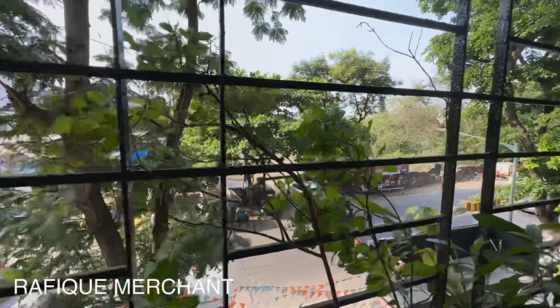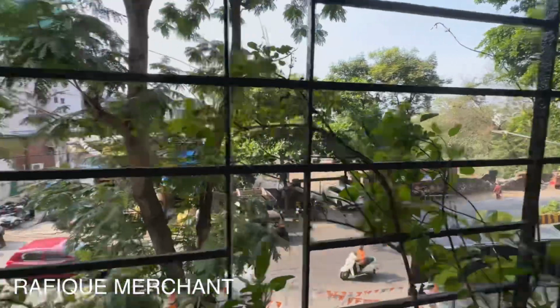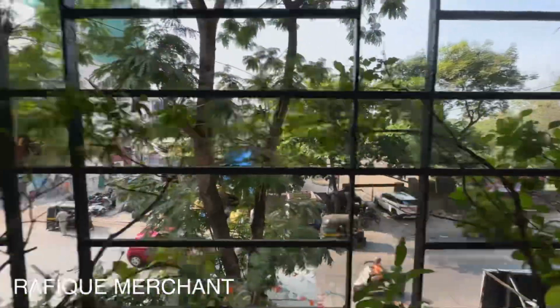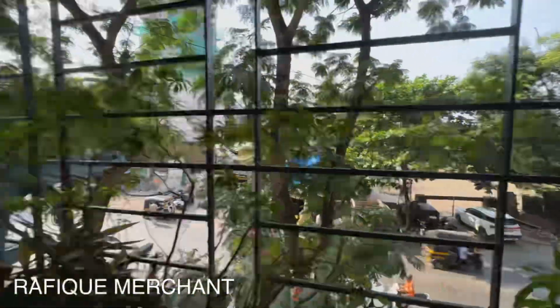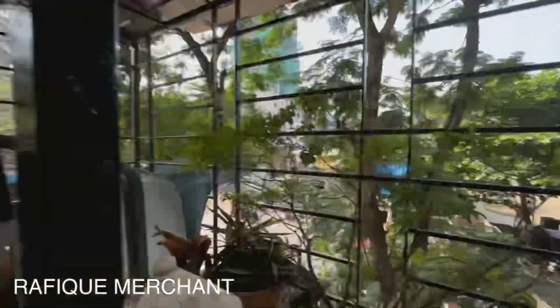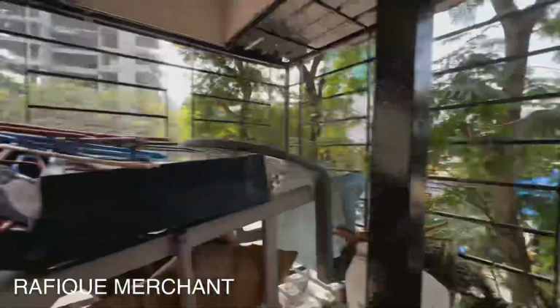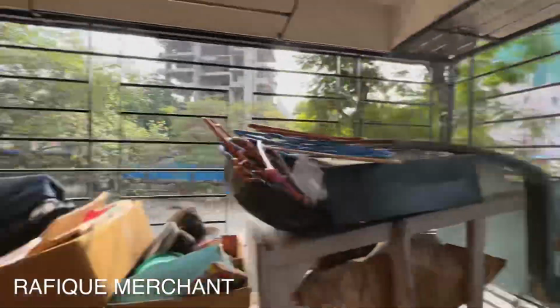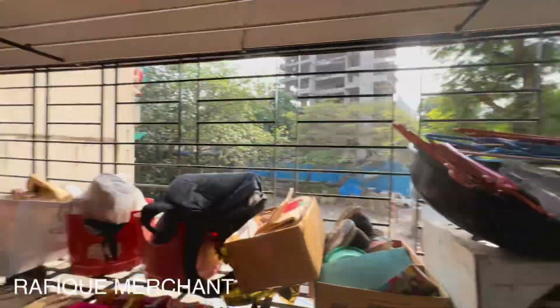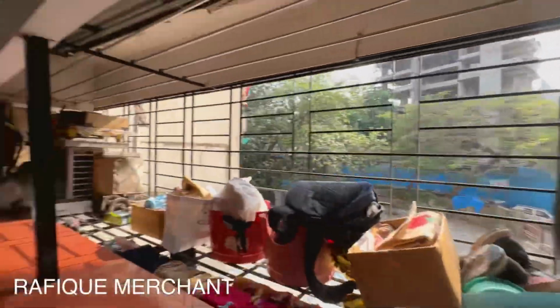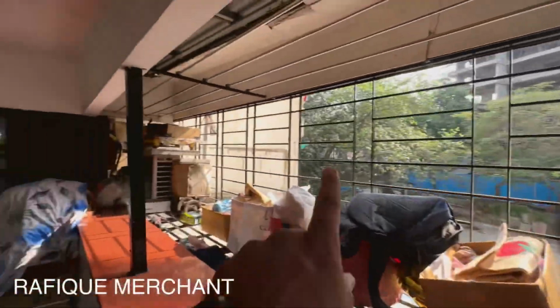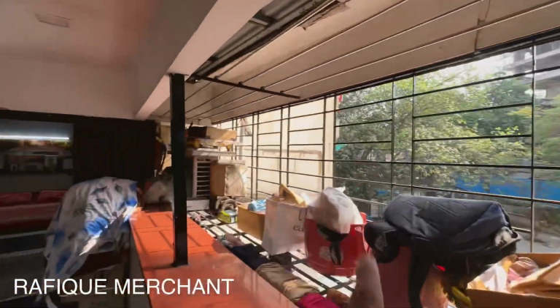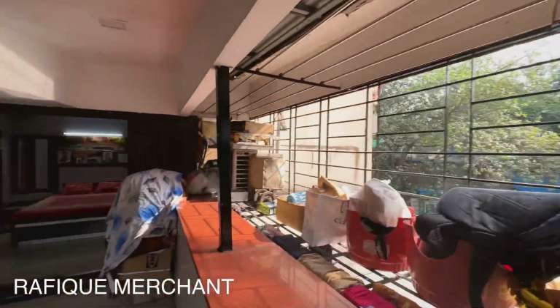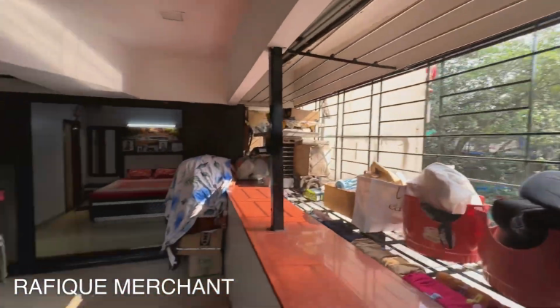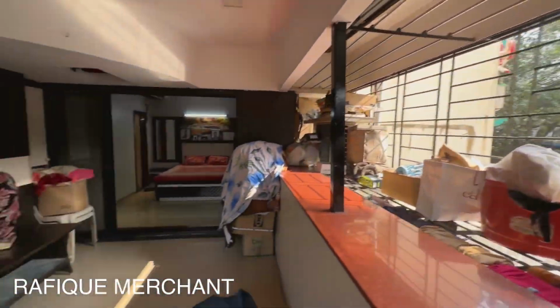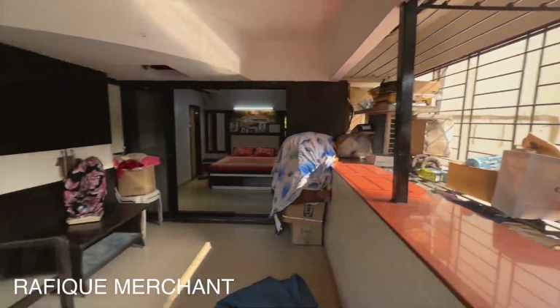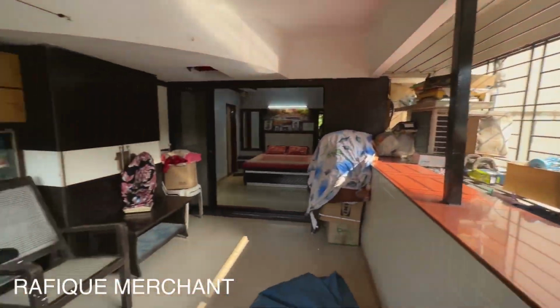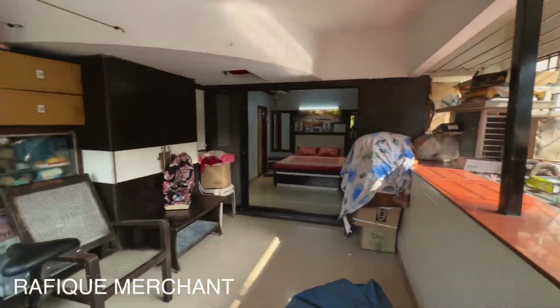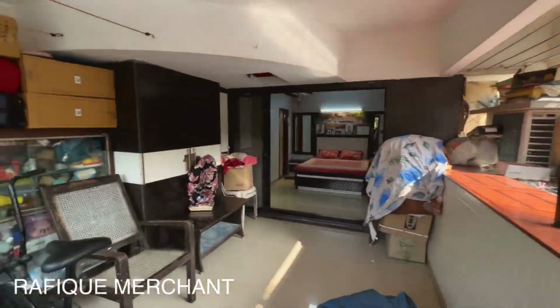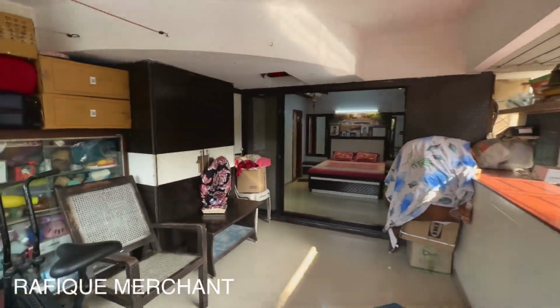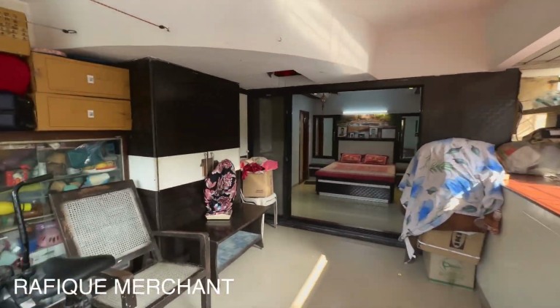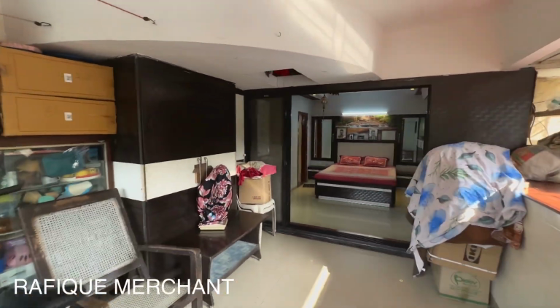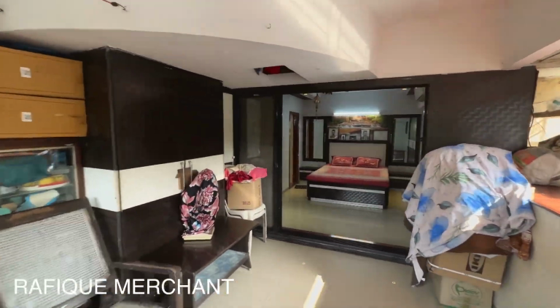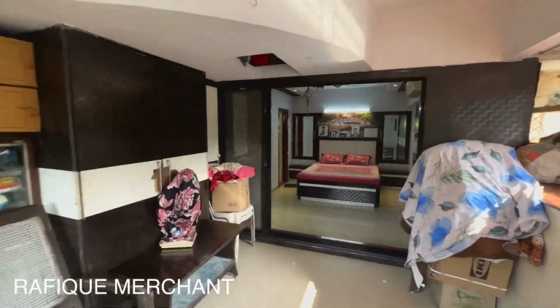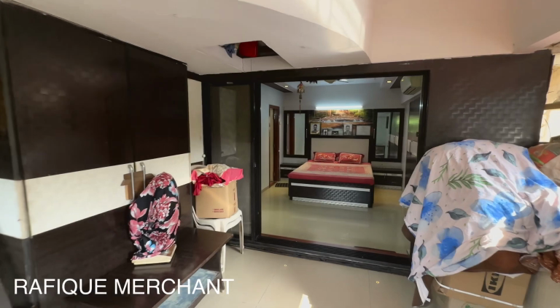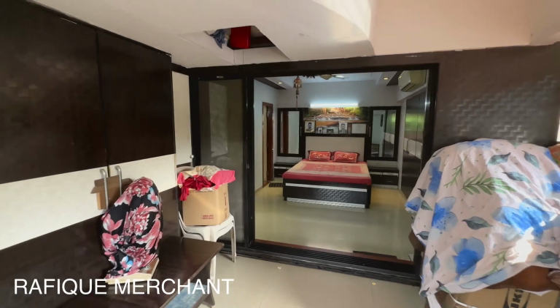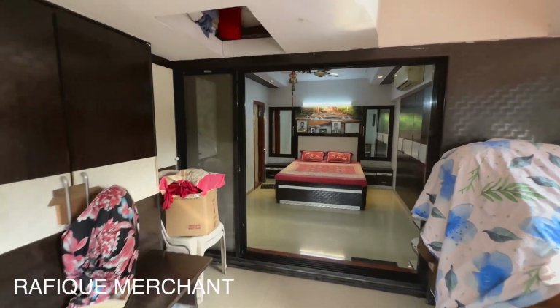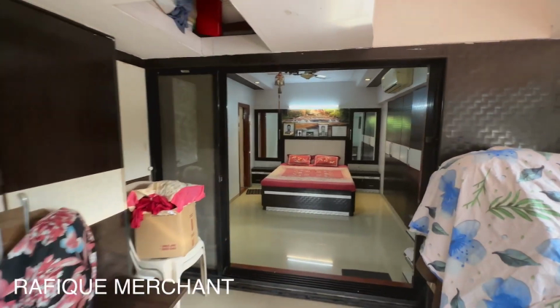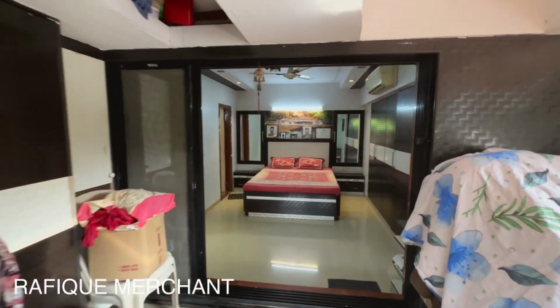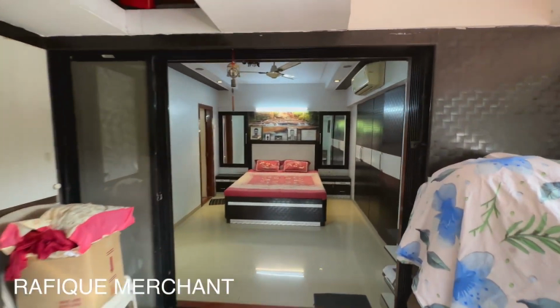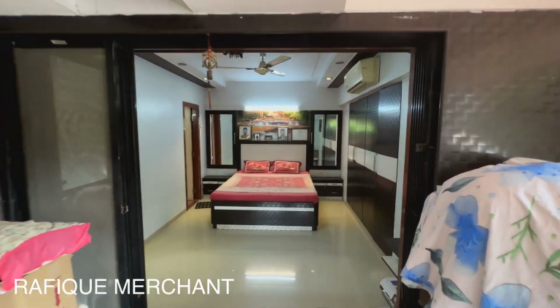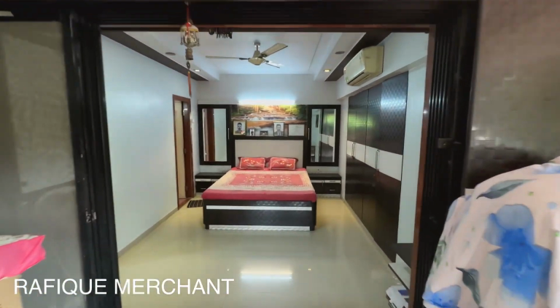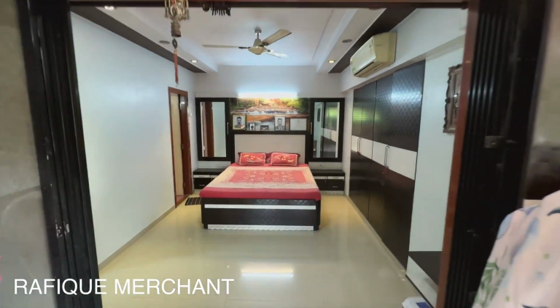Lovely Malad — this is Sangeeta Theatre right next. The 2BHK is approximately 1200 square feet with classic interiors.